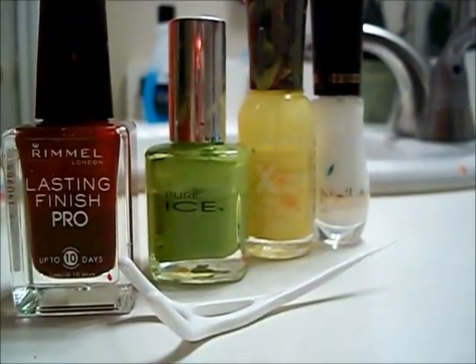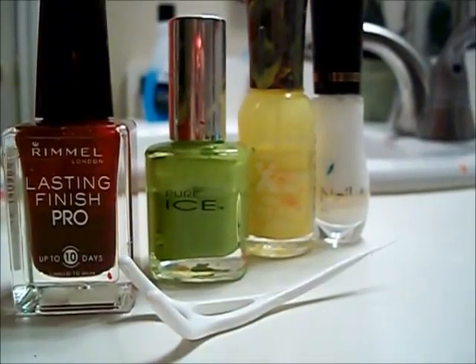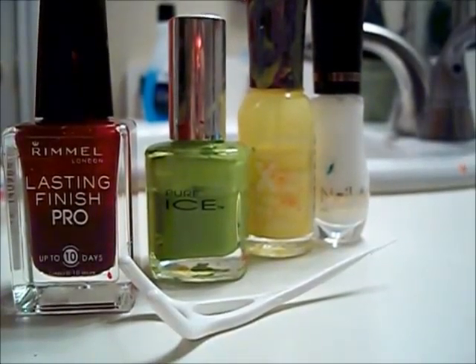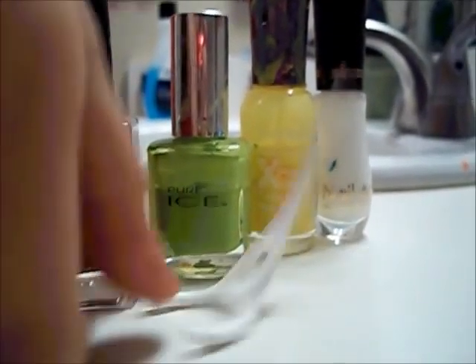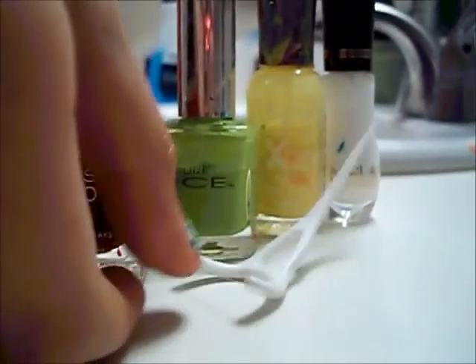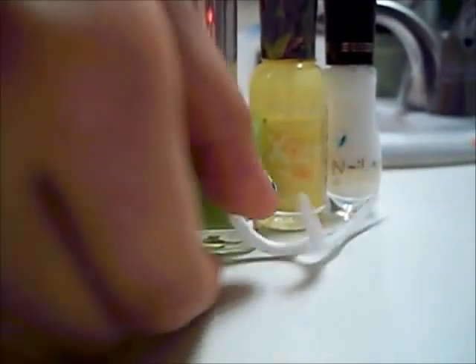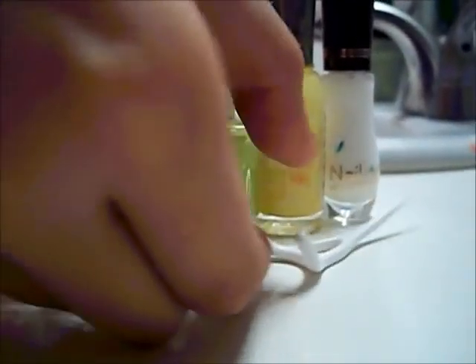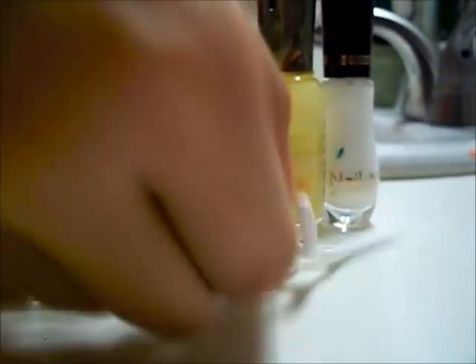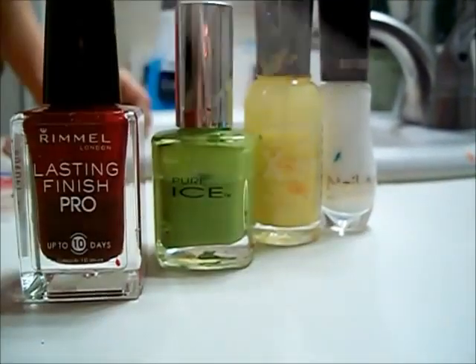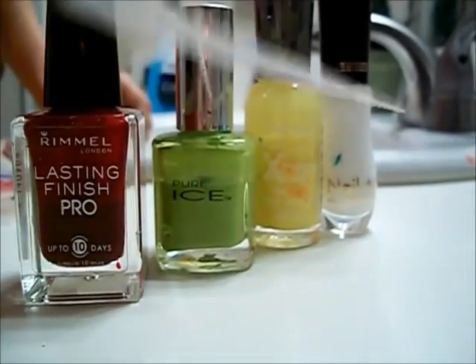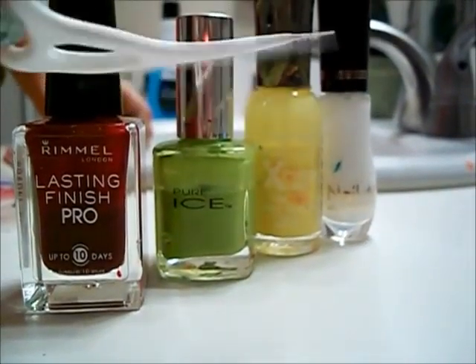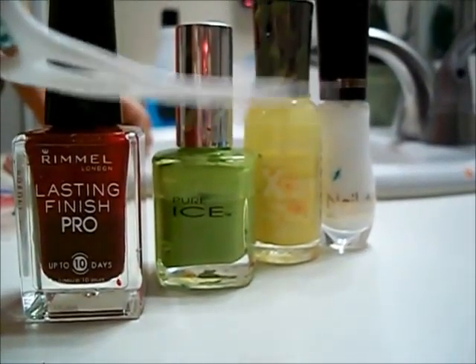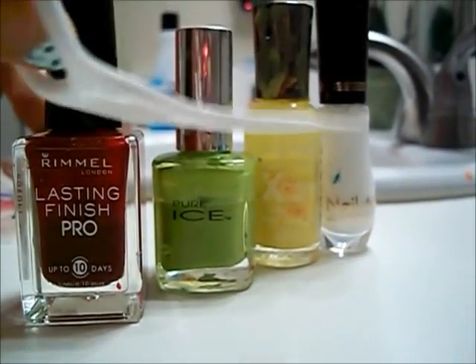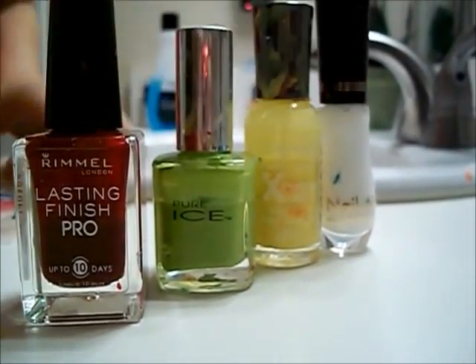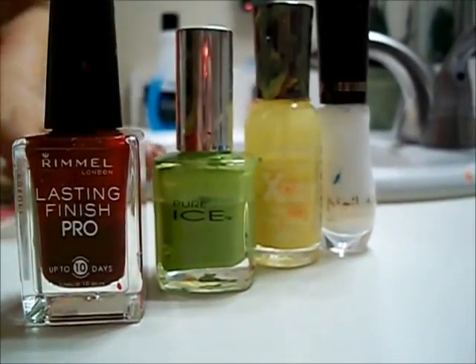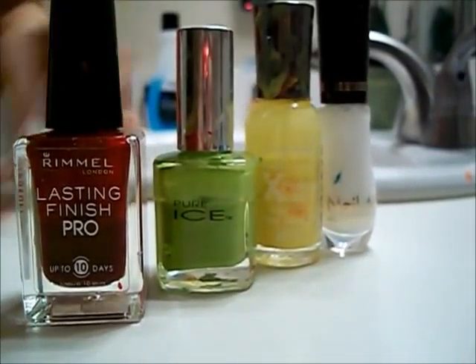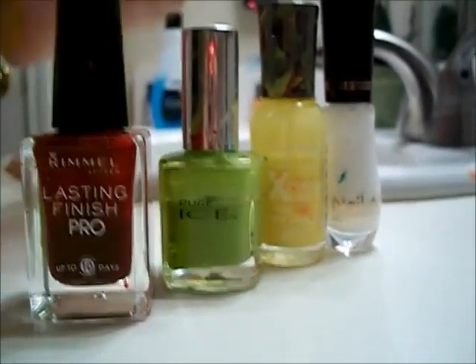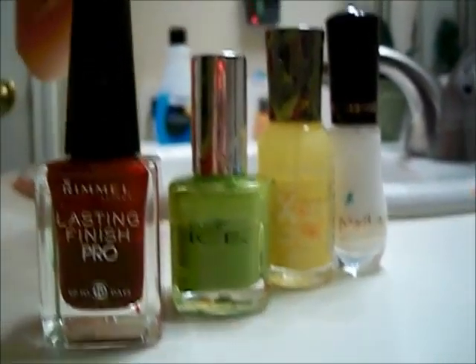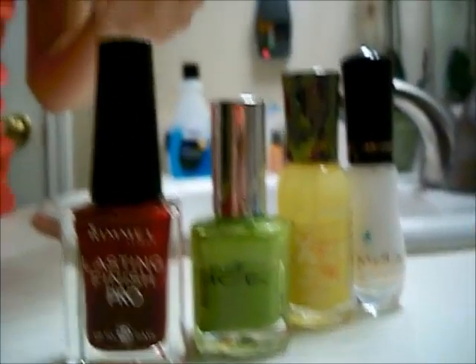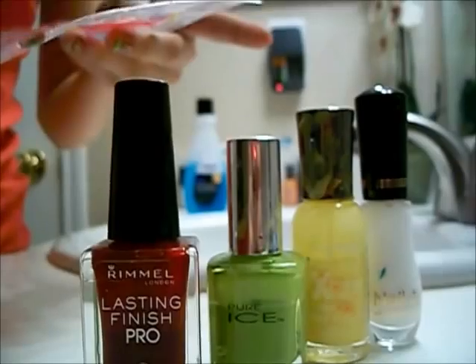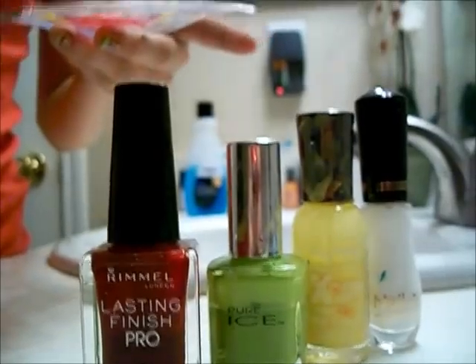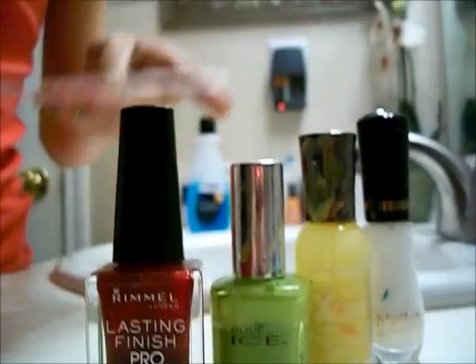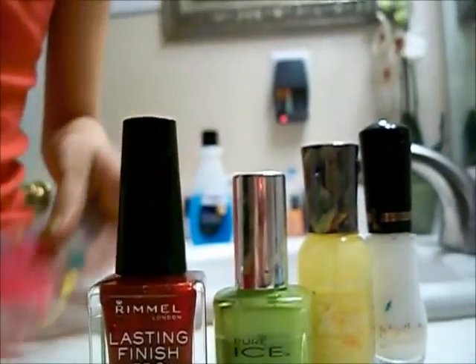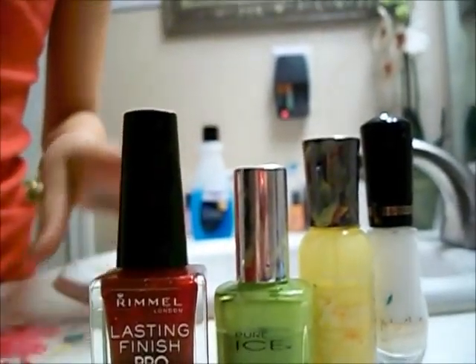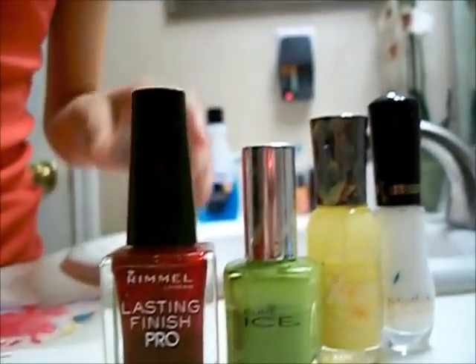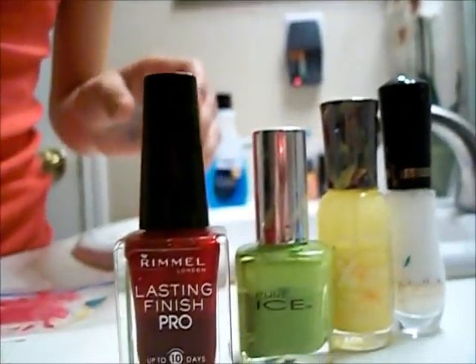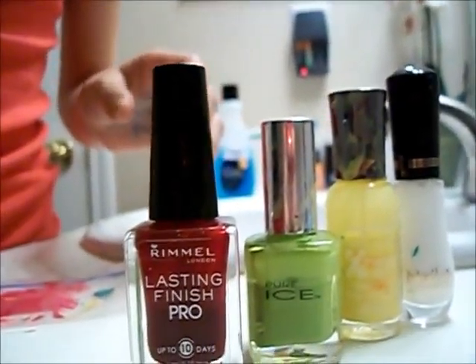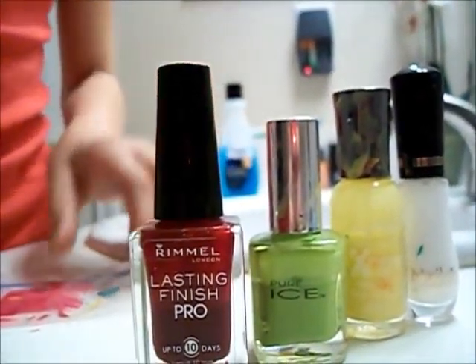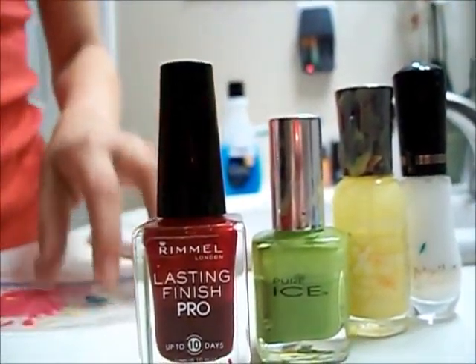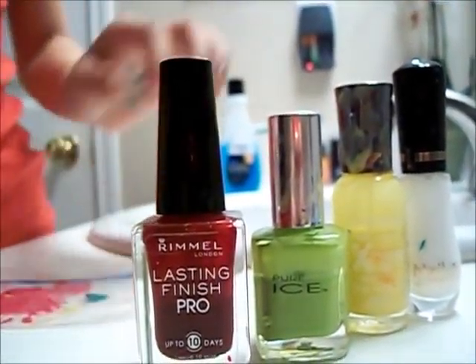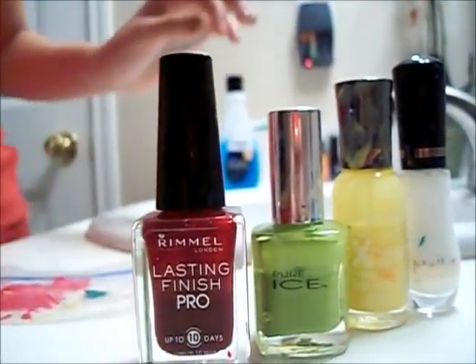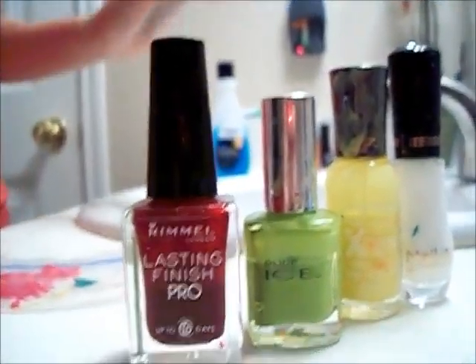And you're also going to need a toothpick, a plastic surface, and some makeup. So let's get started.